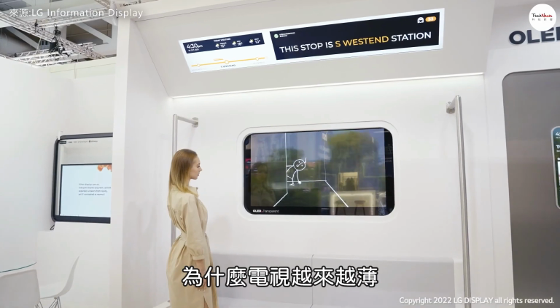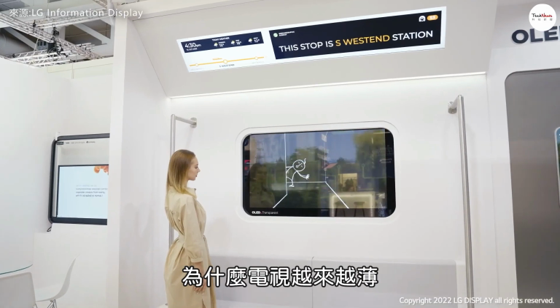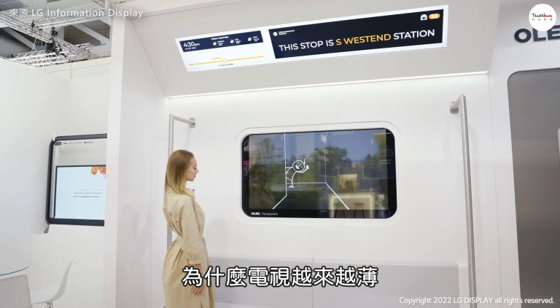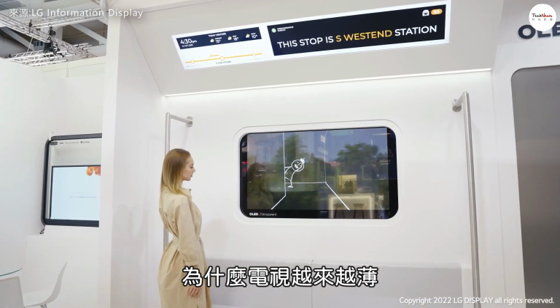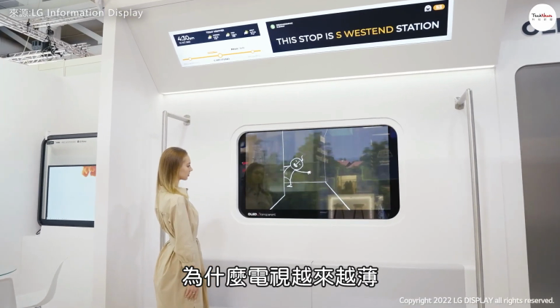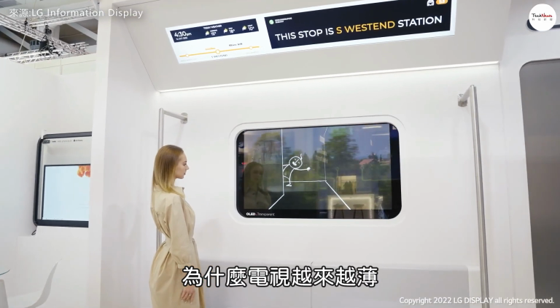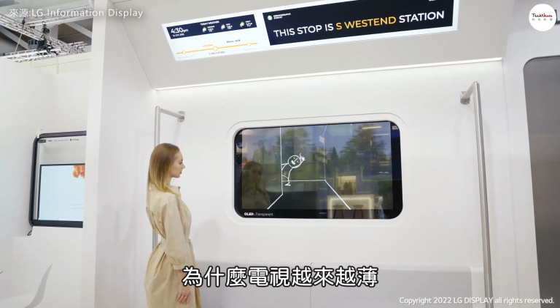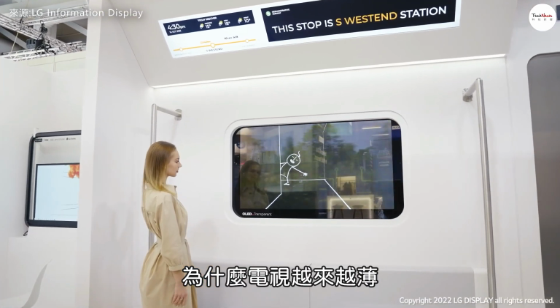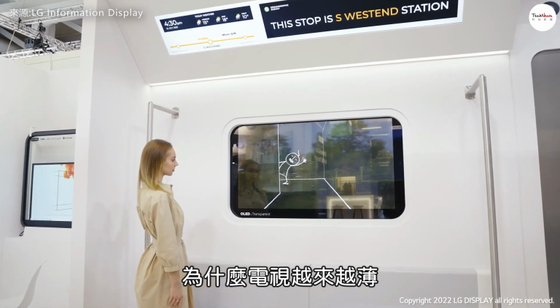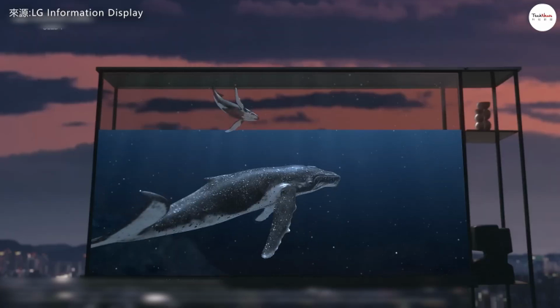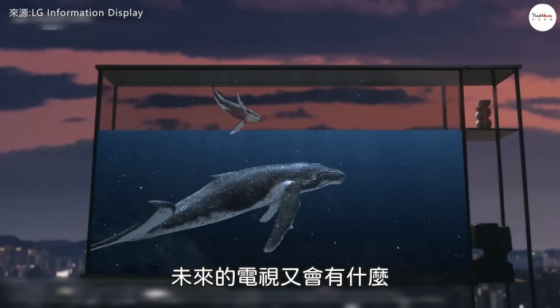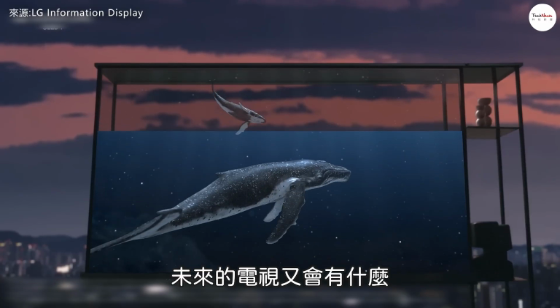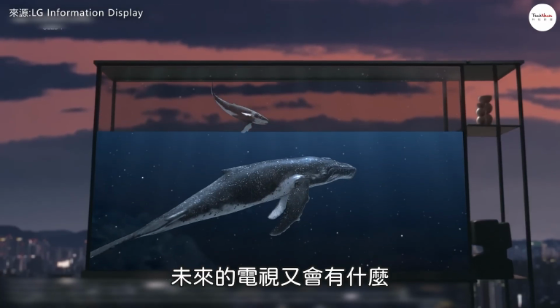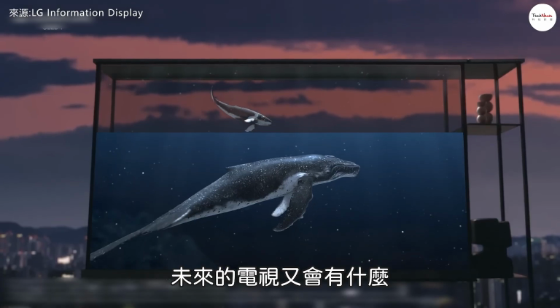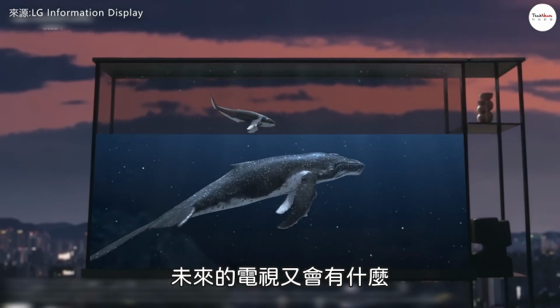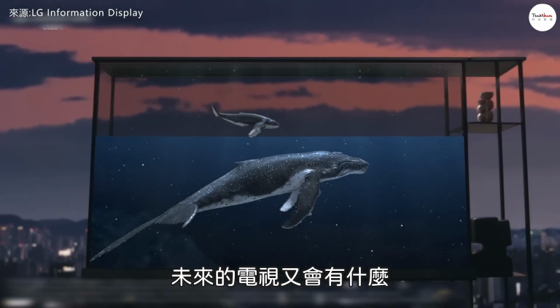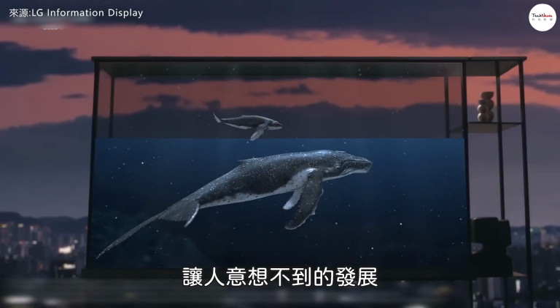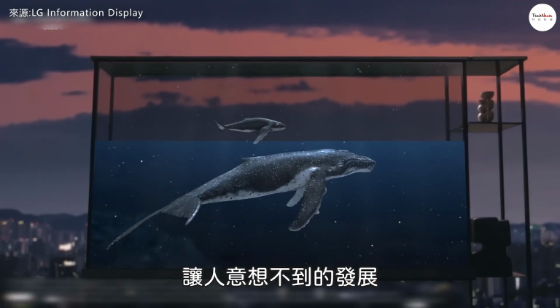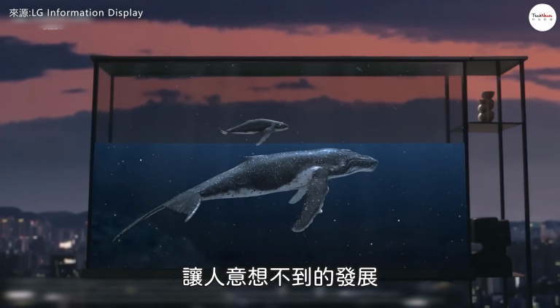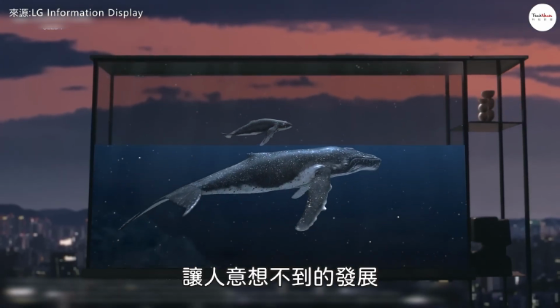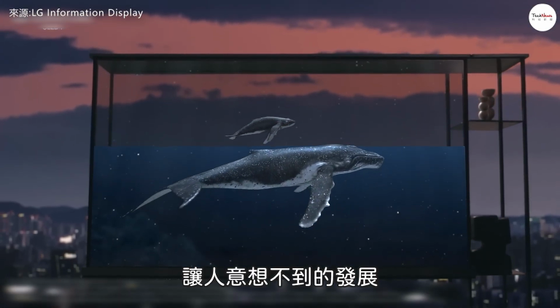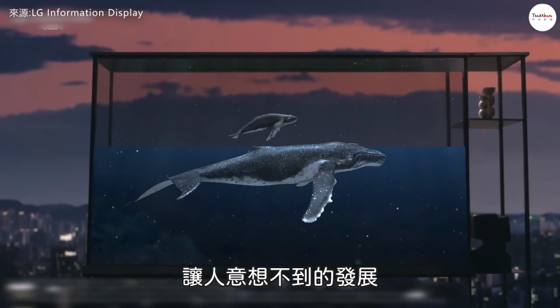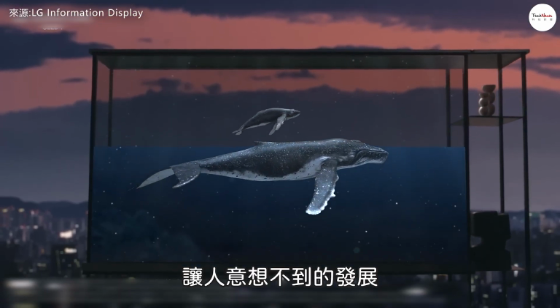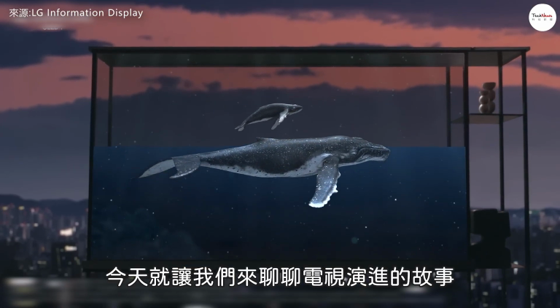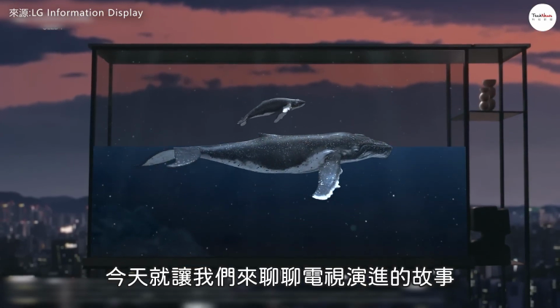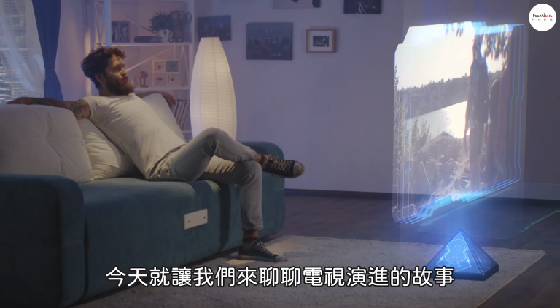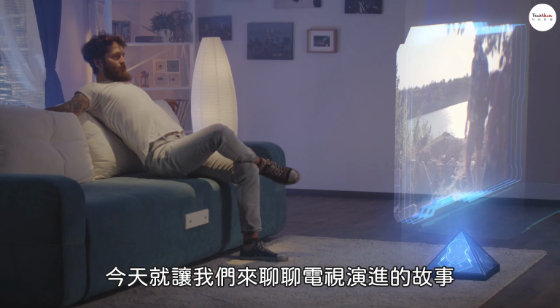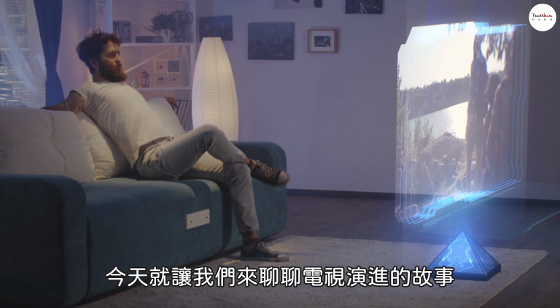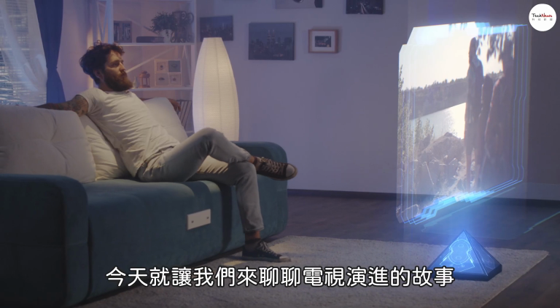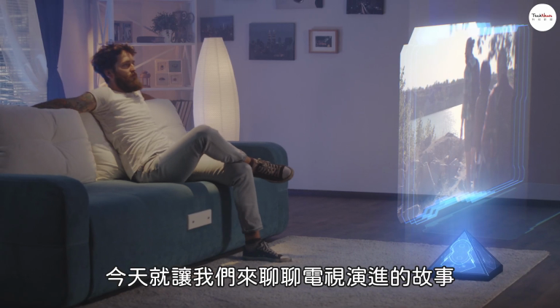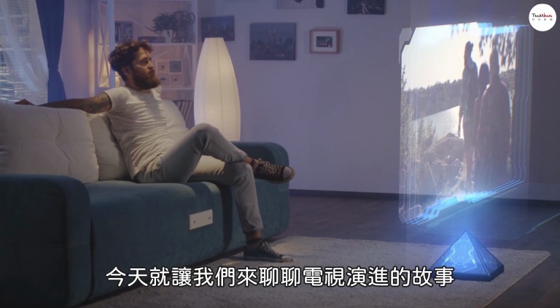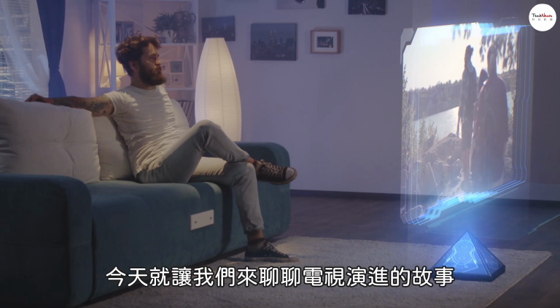Why are TVs getting thinner and thinner? And what surprising developments might future TVs bring? Today, let's explore the evolution of television.